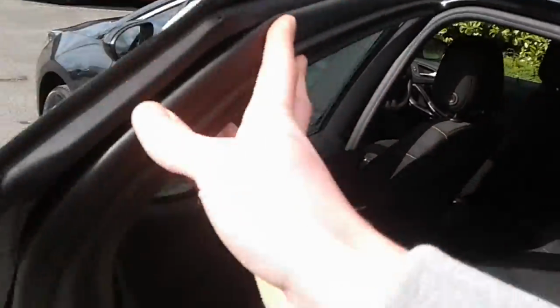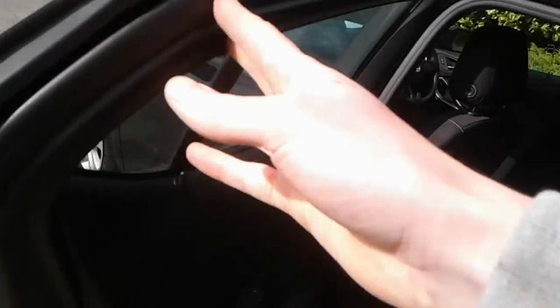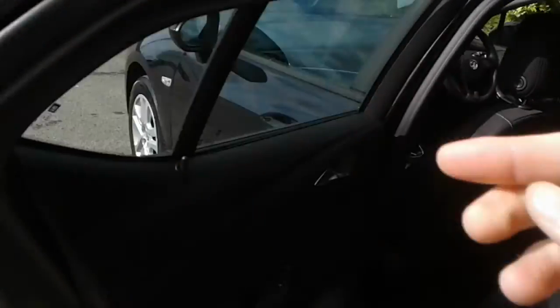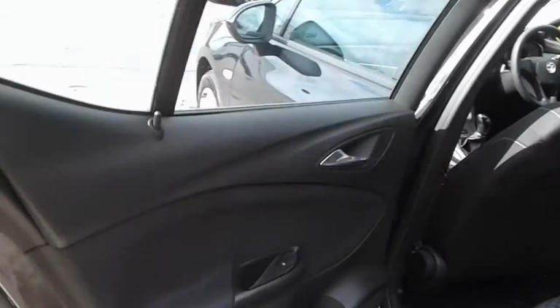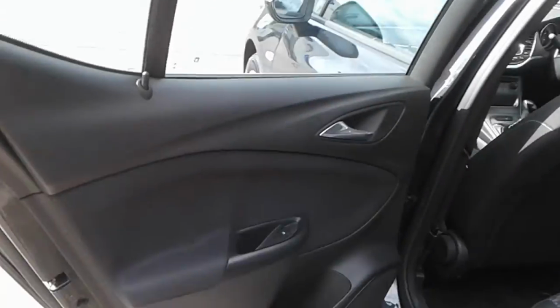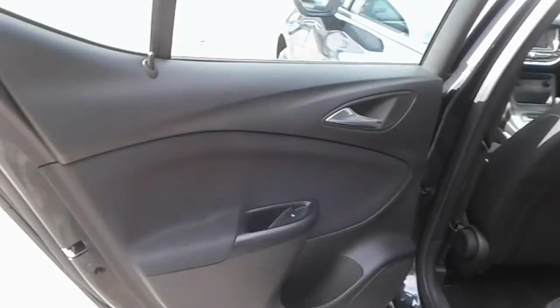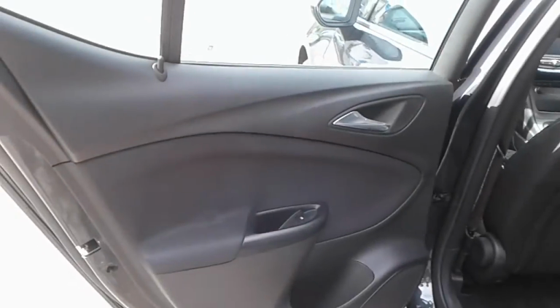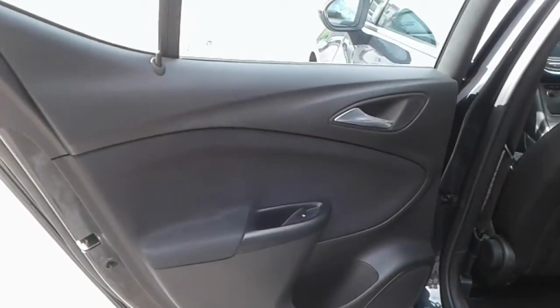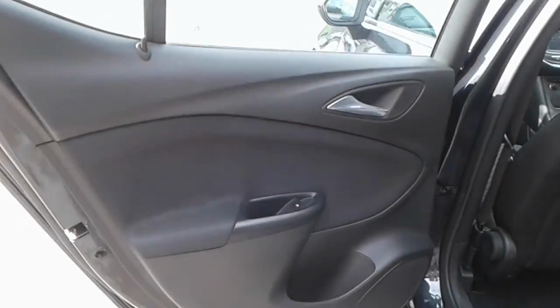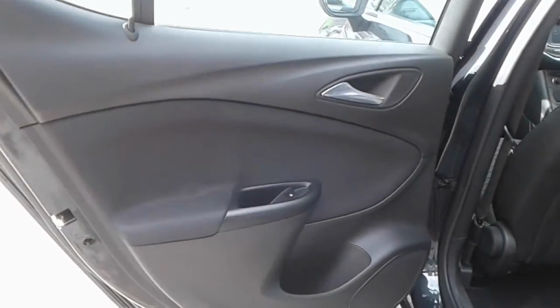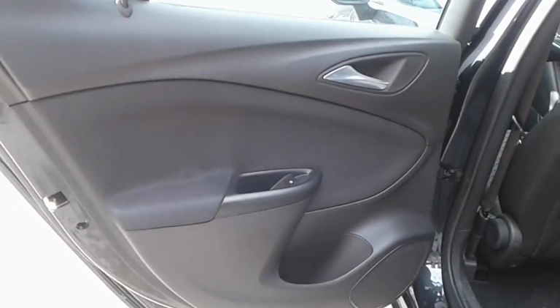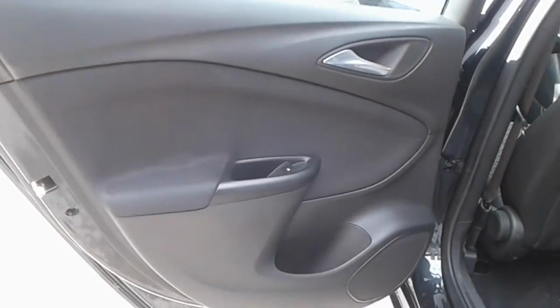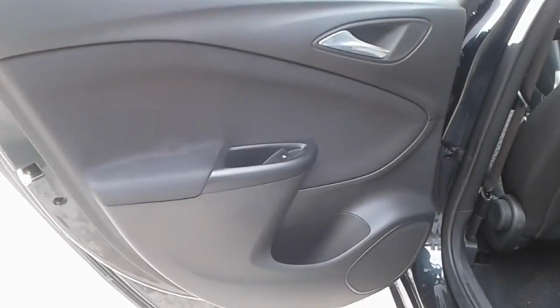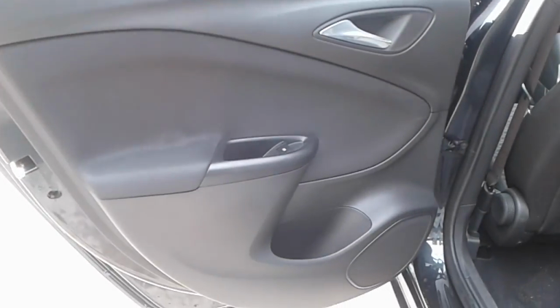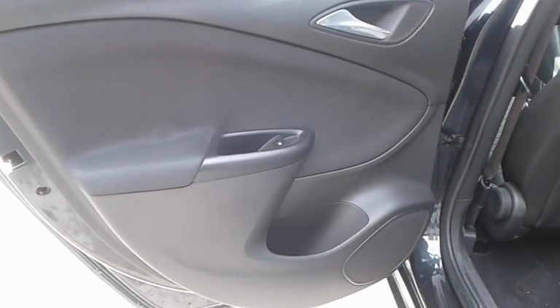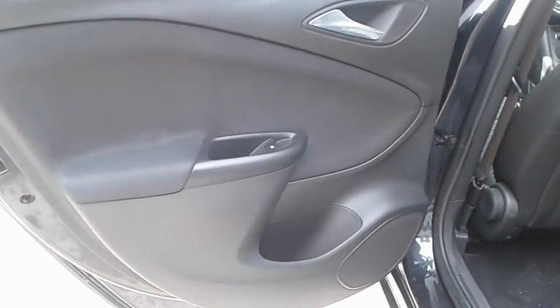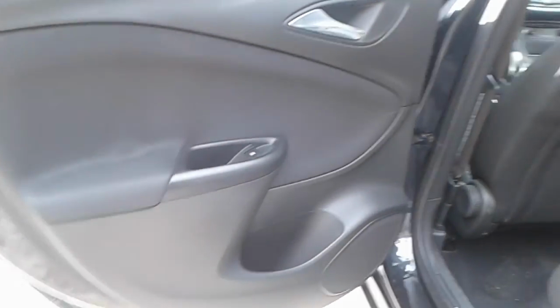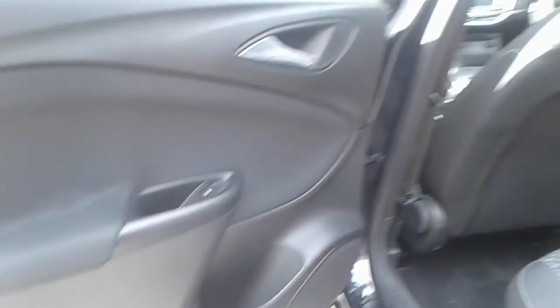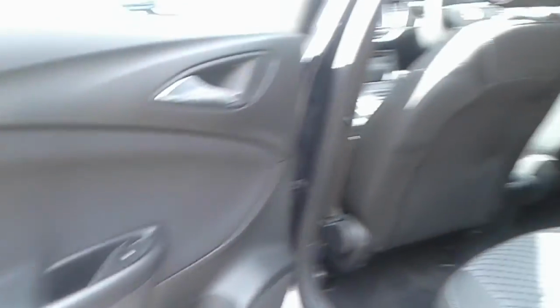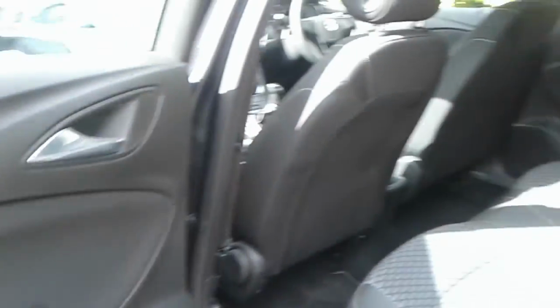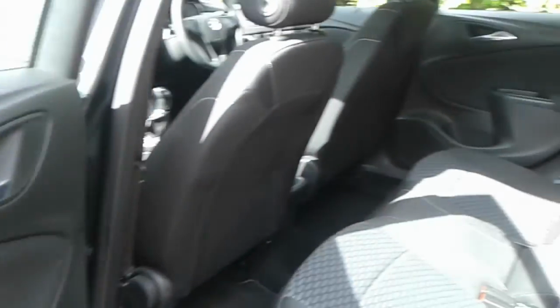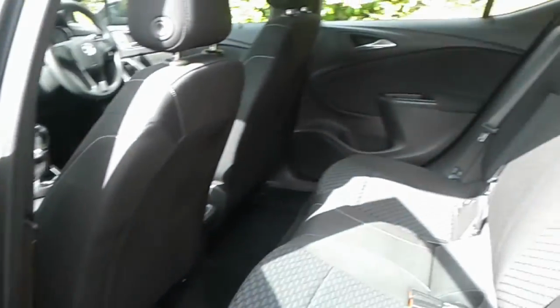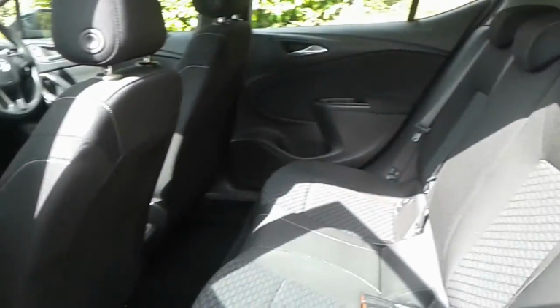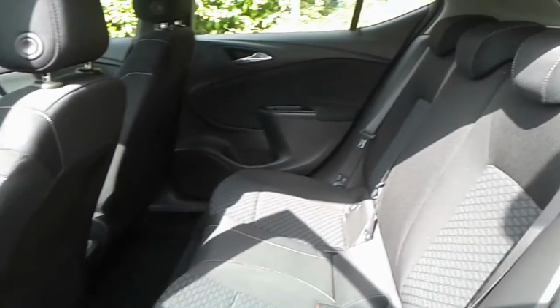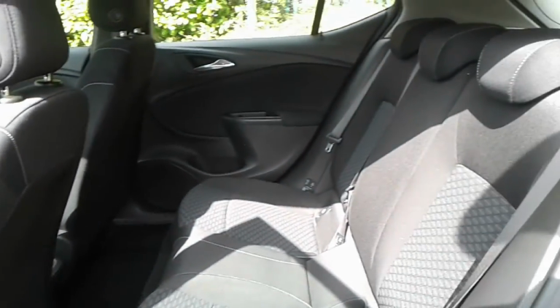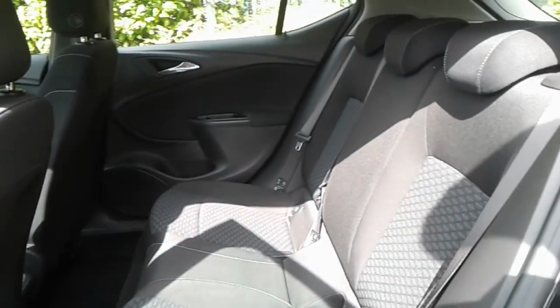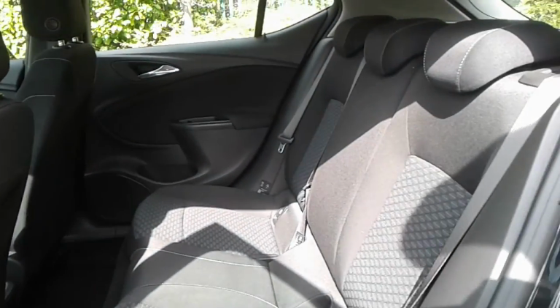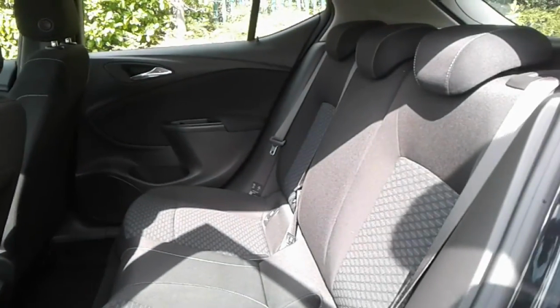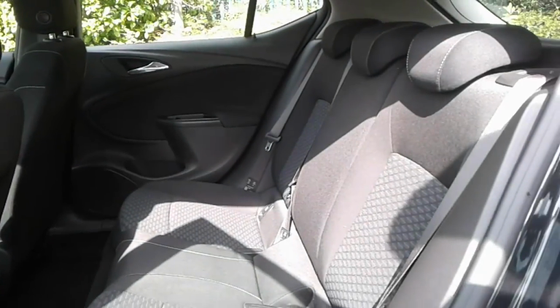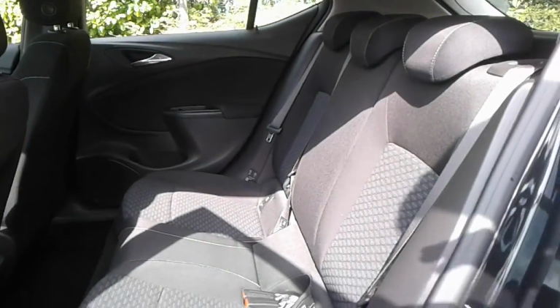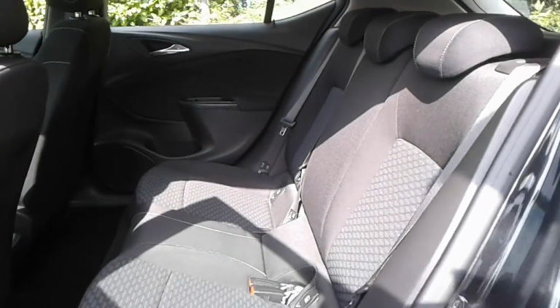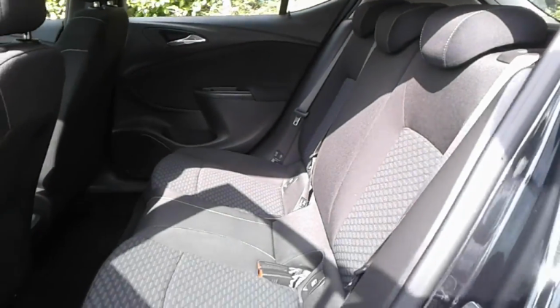We have rear electric windows and rear storage pockets, and isofix tethers.